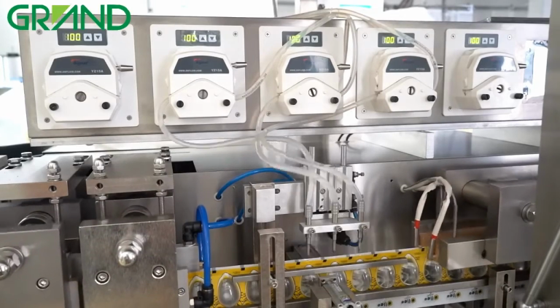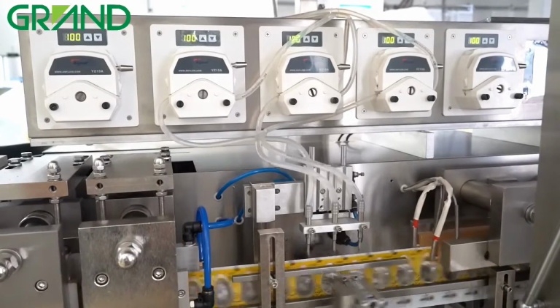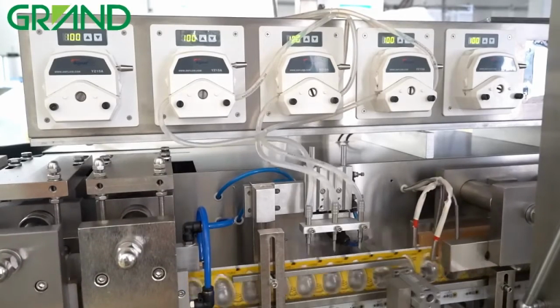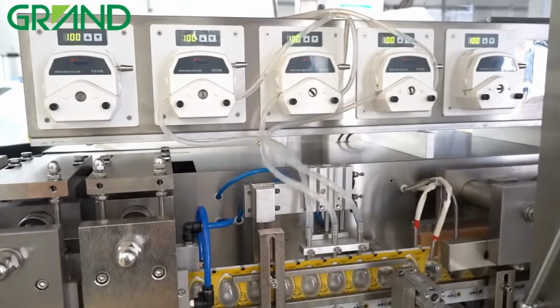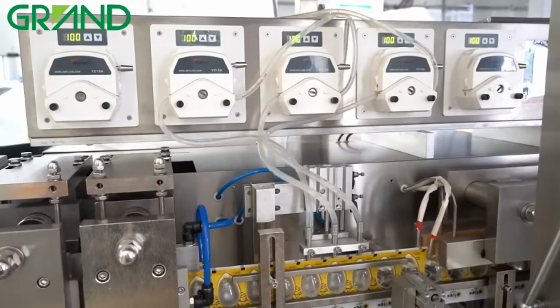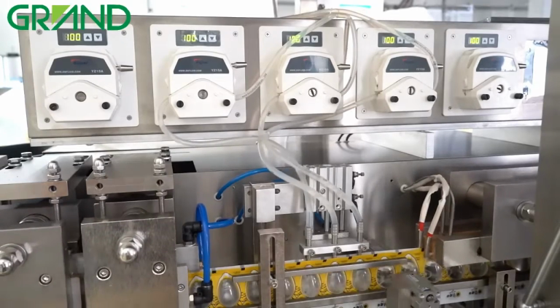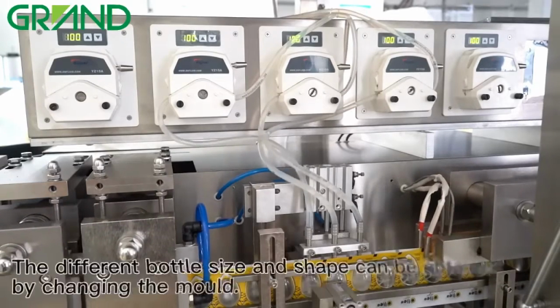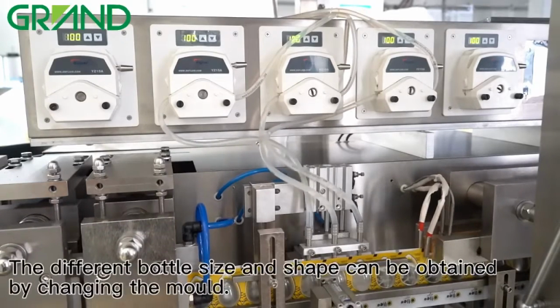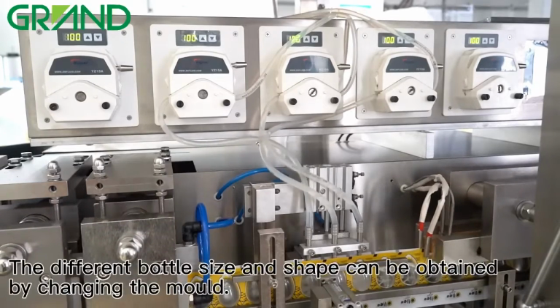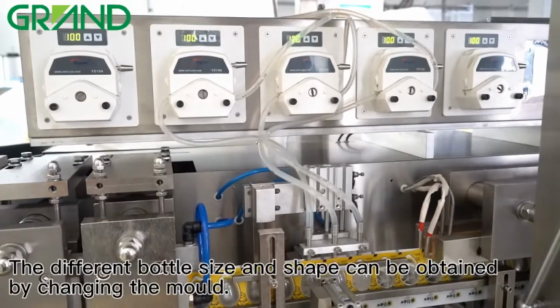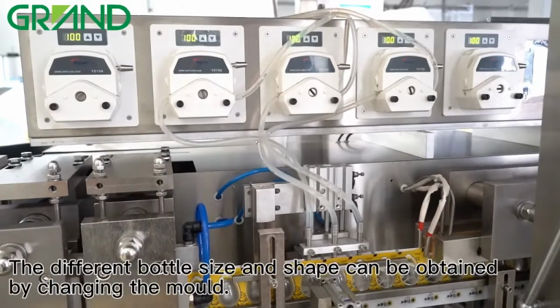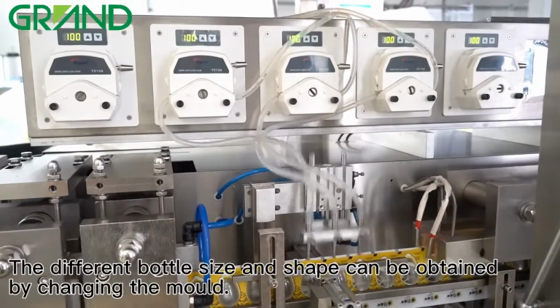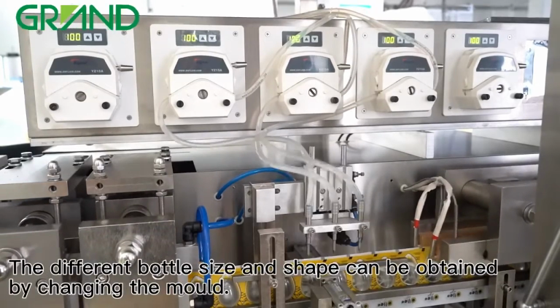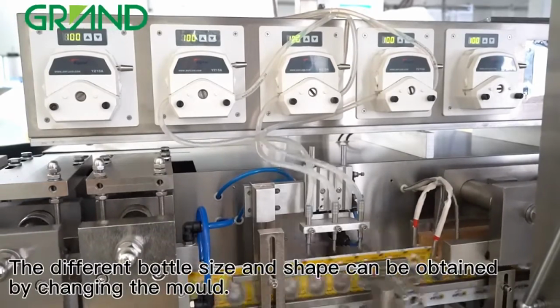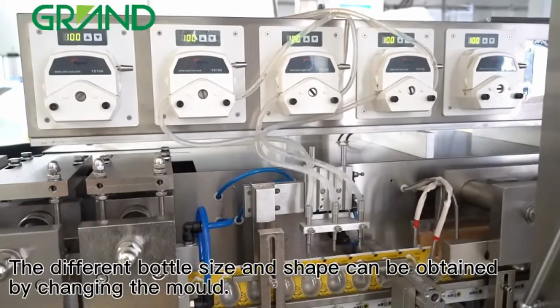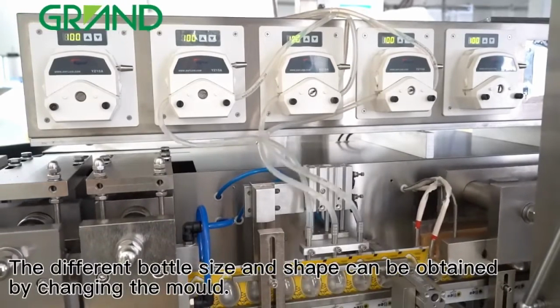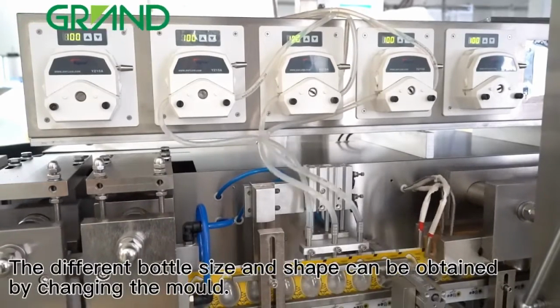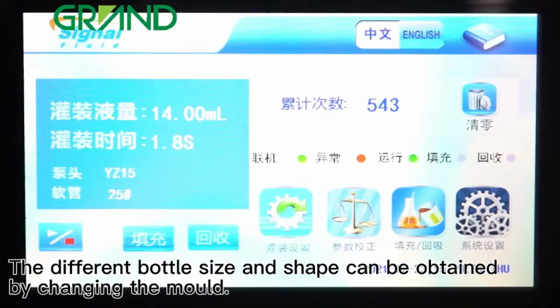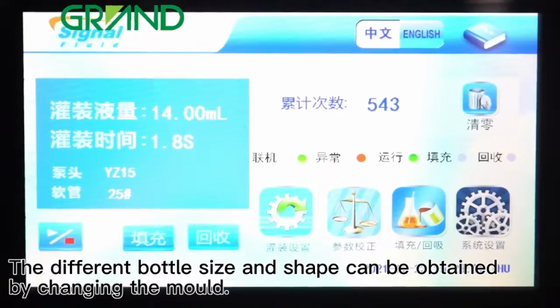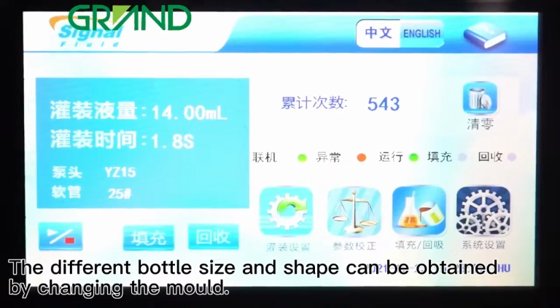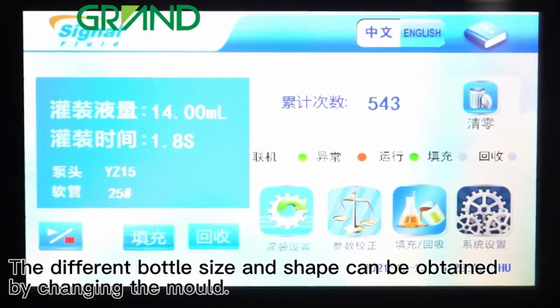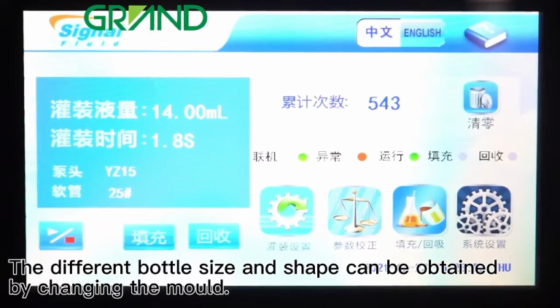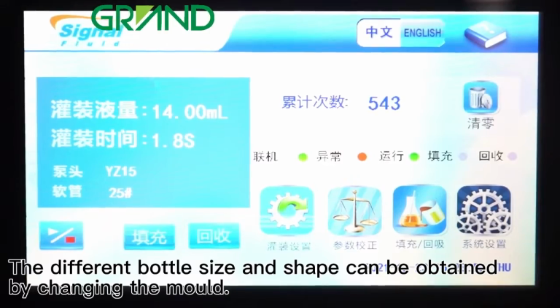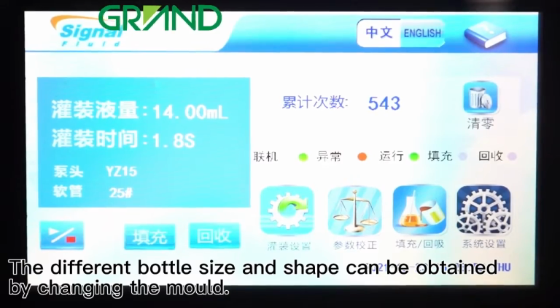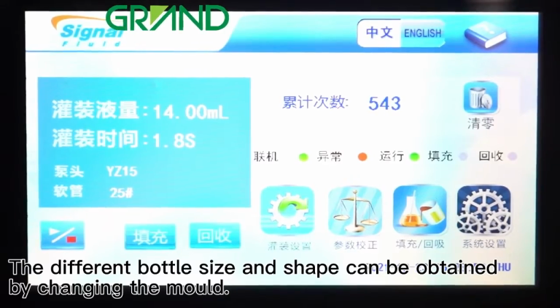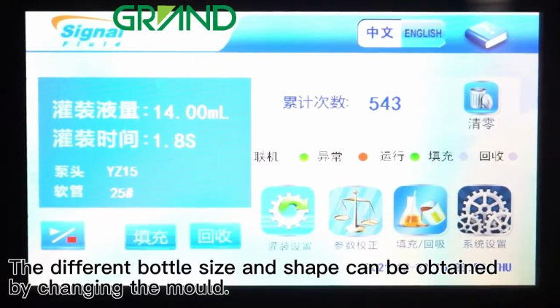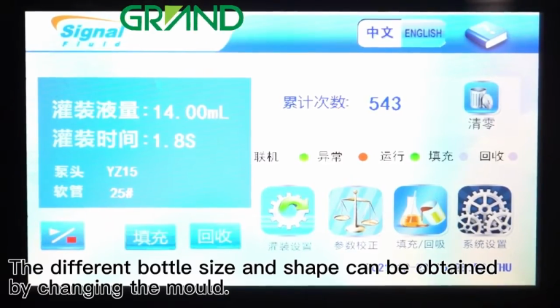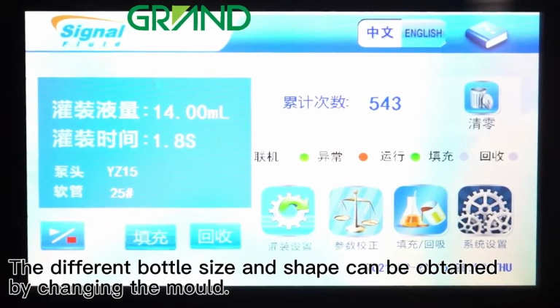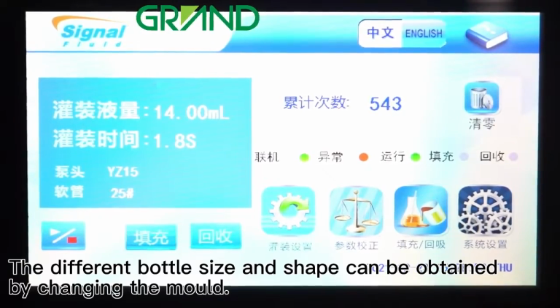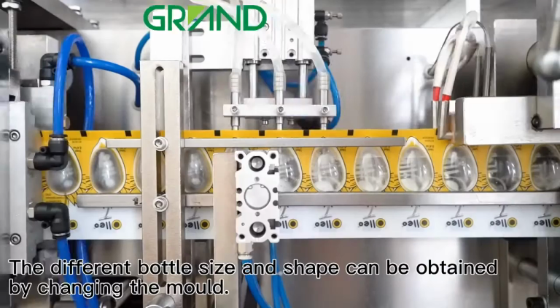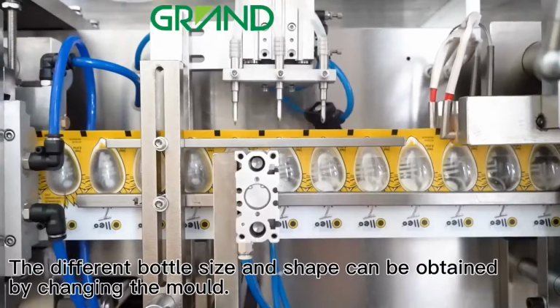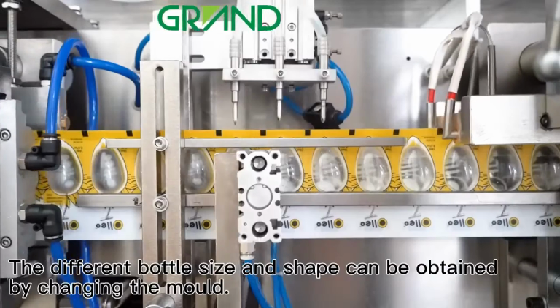A different bottle size and shape can be obtained by changing the mold.